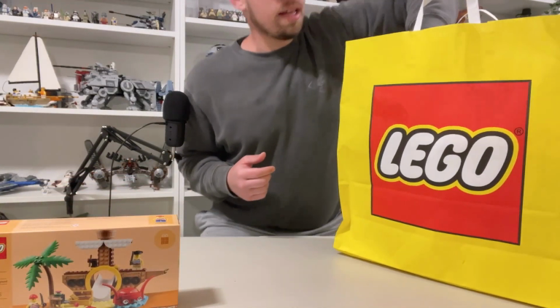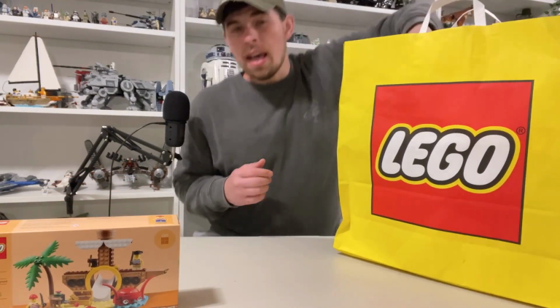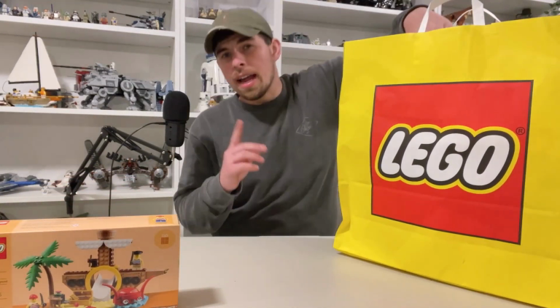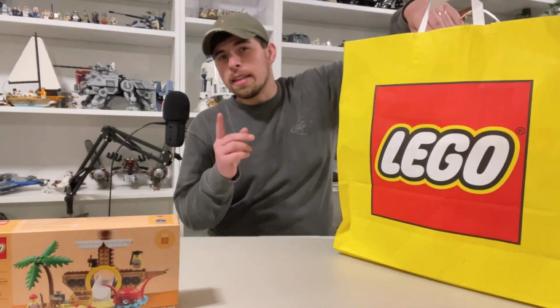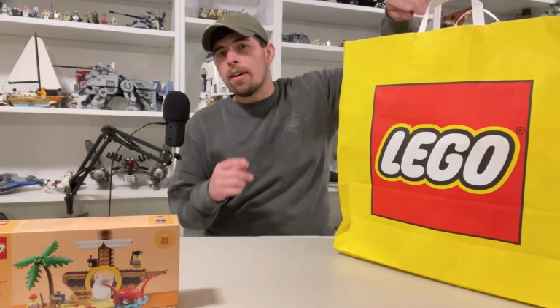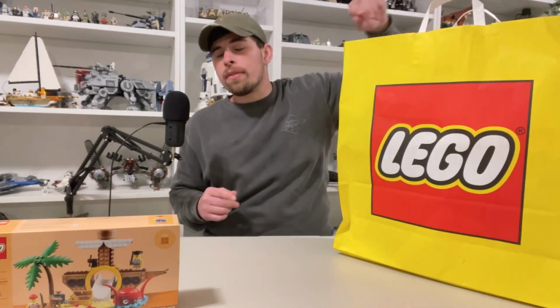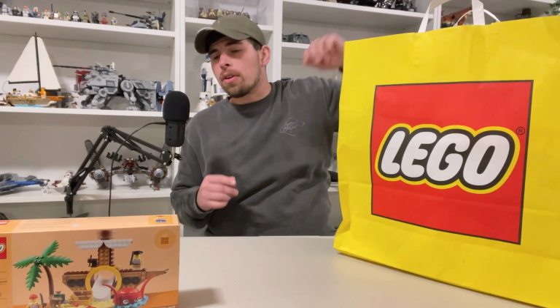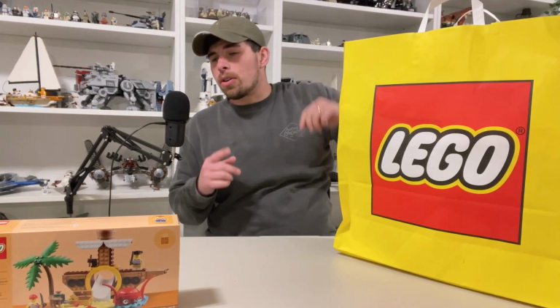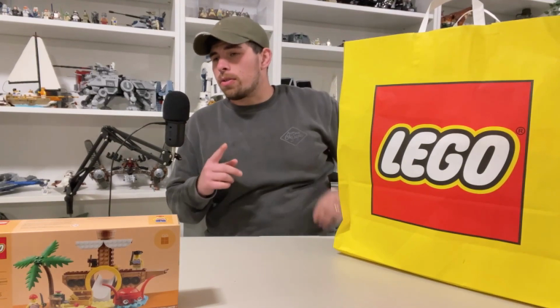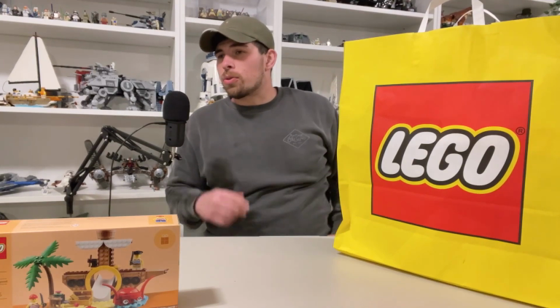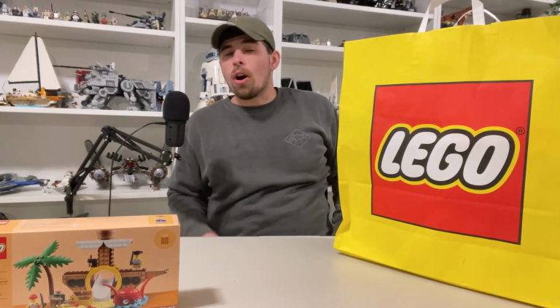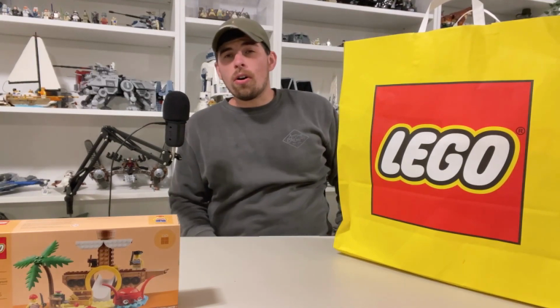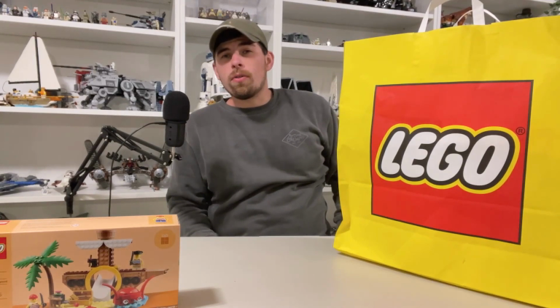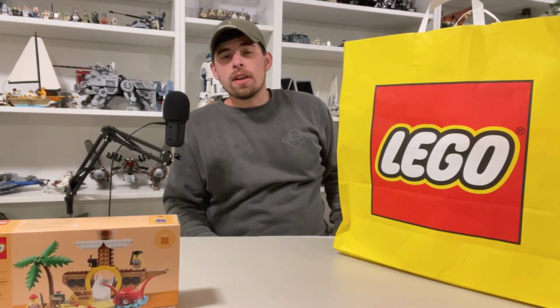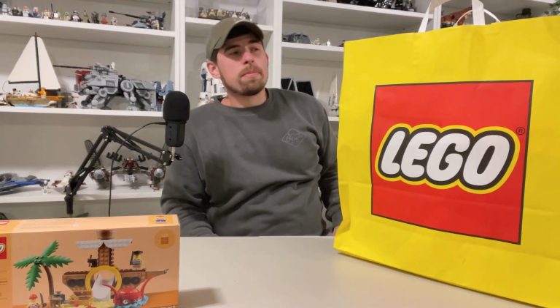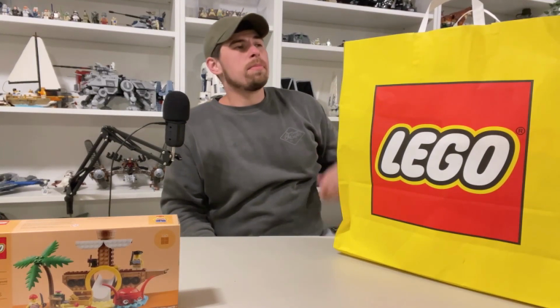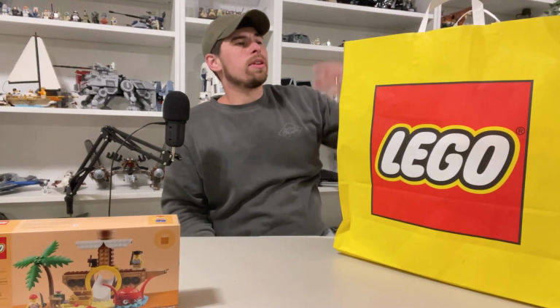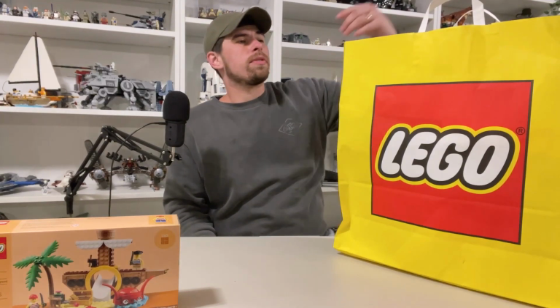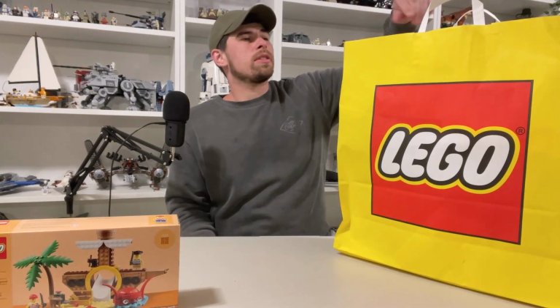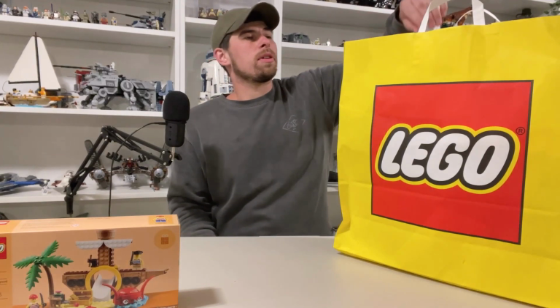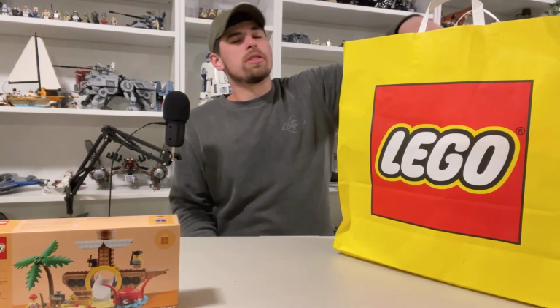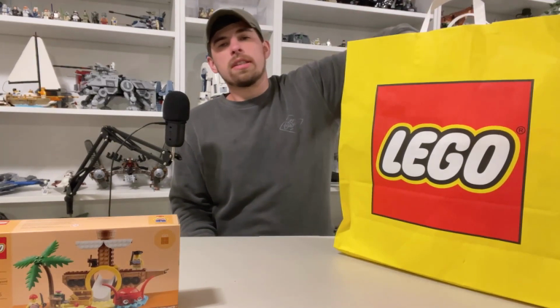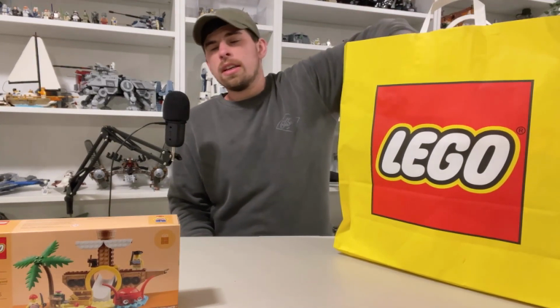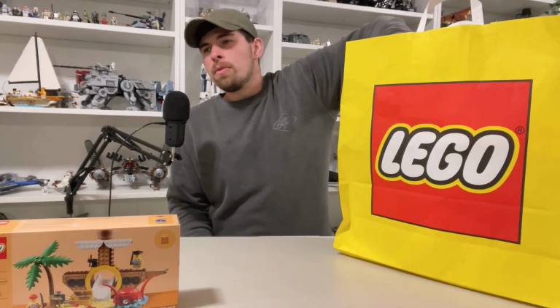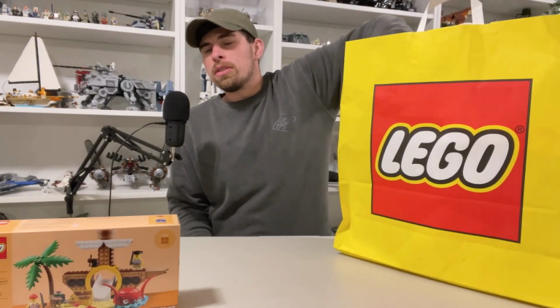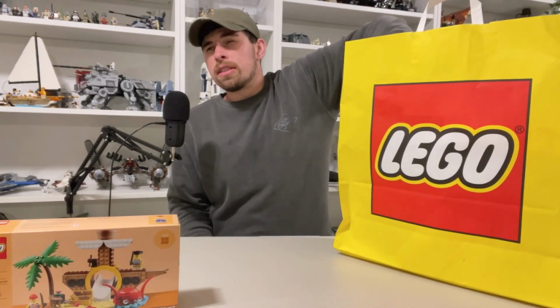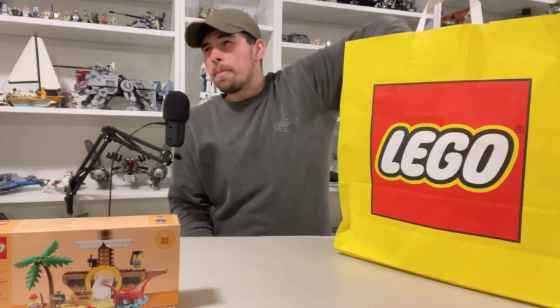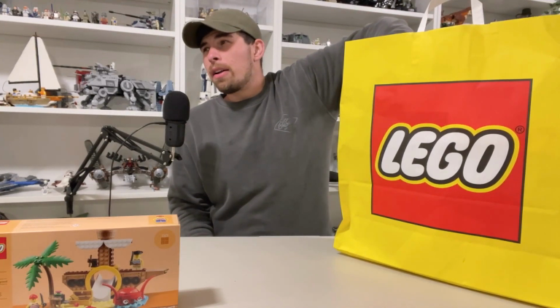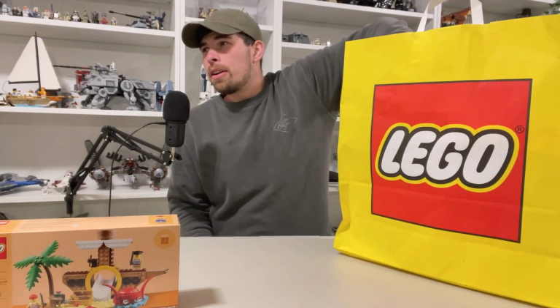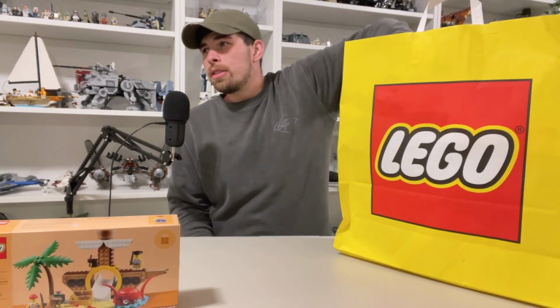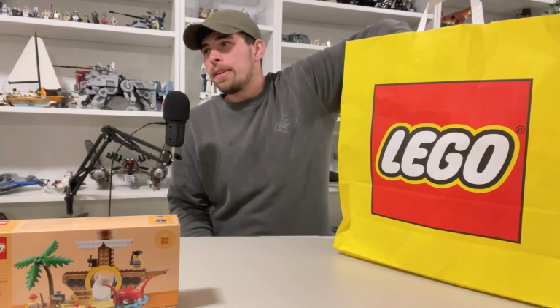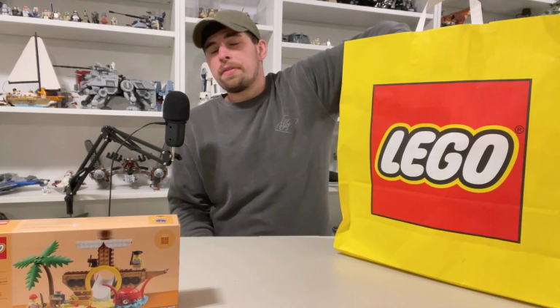I did use all my VIP points for this purchase, which came to about $175.